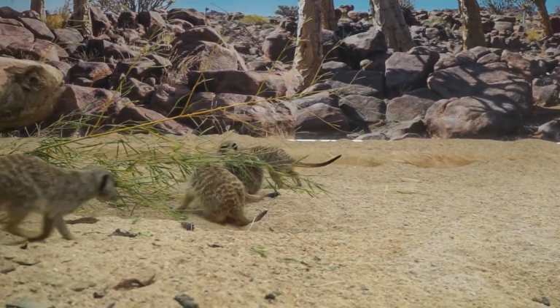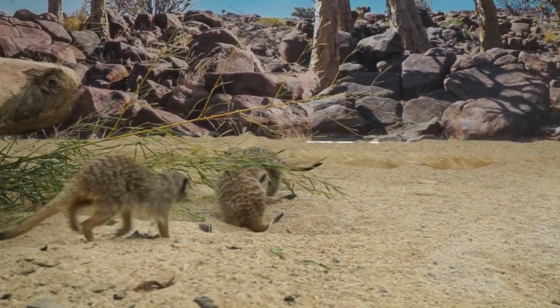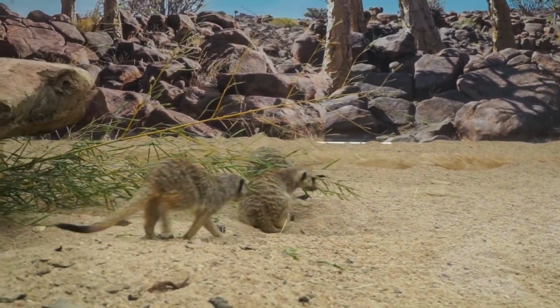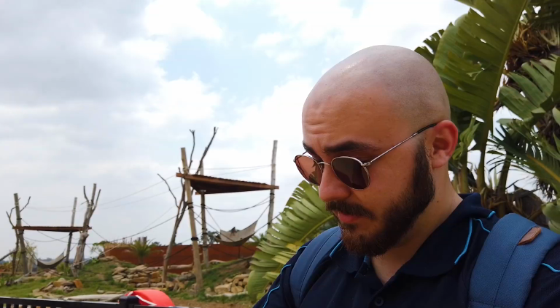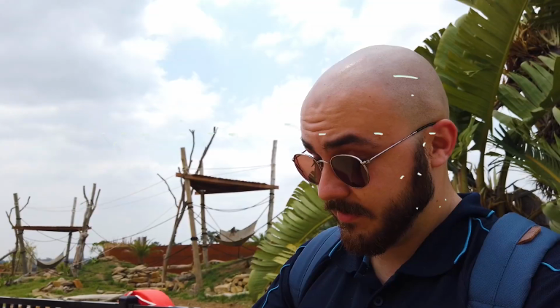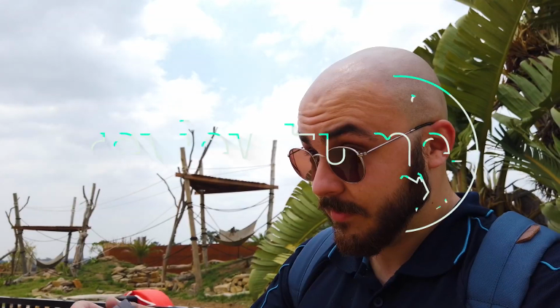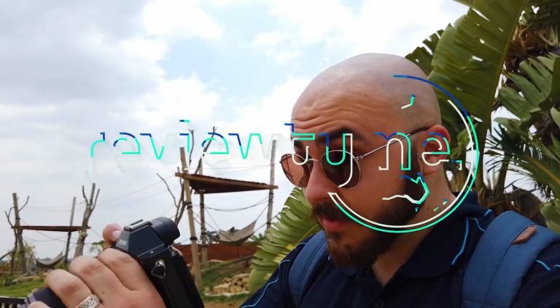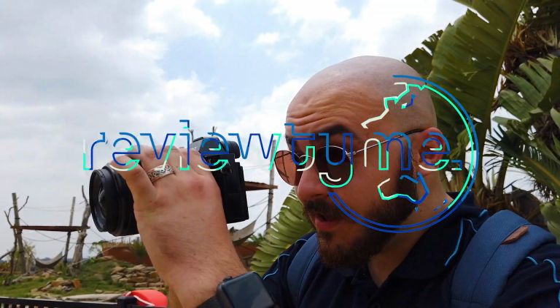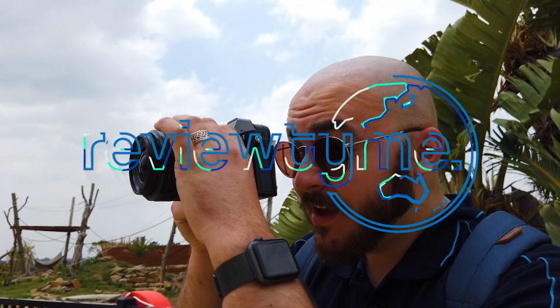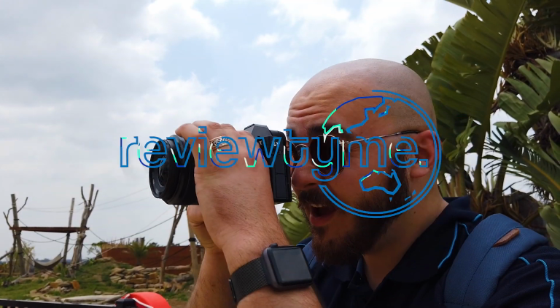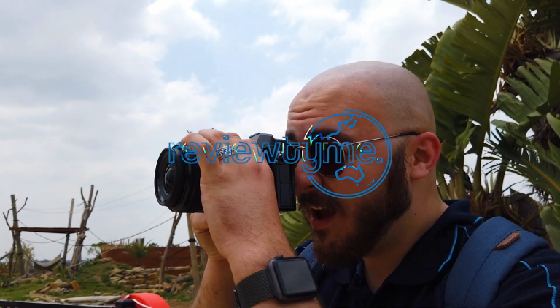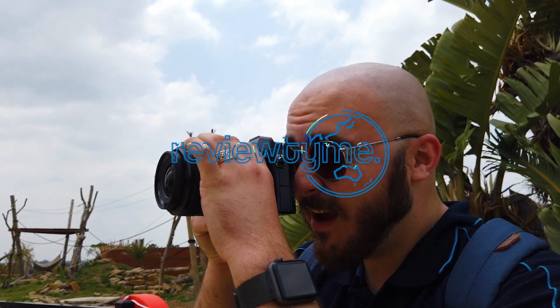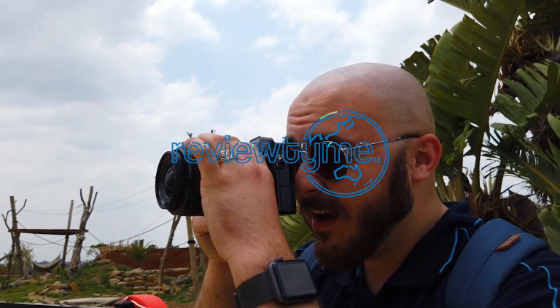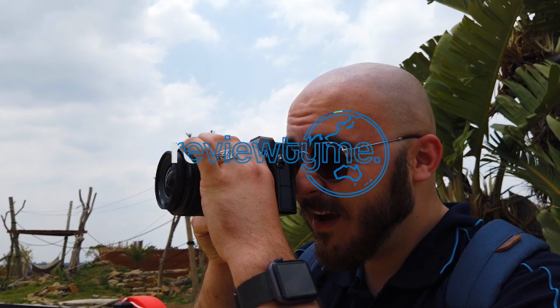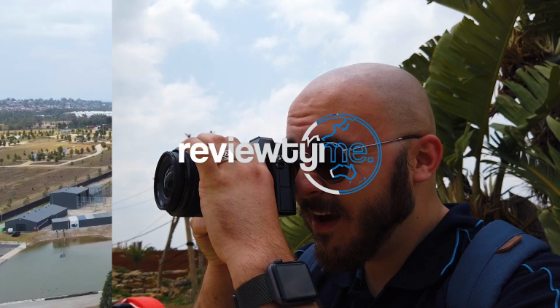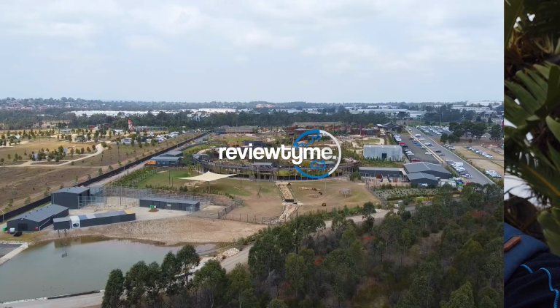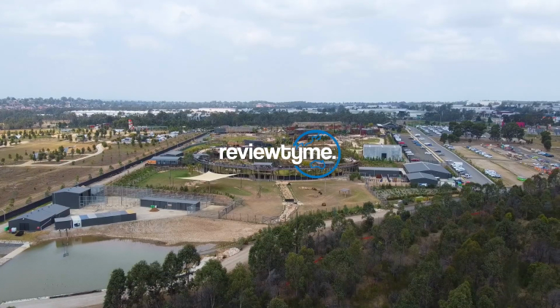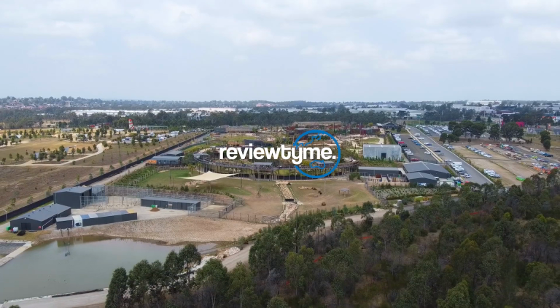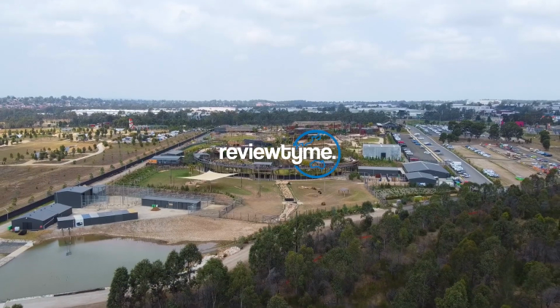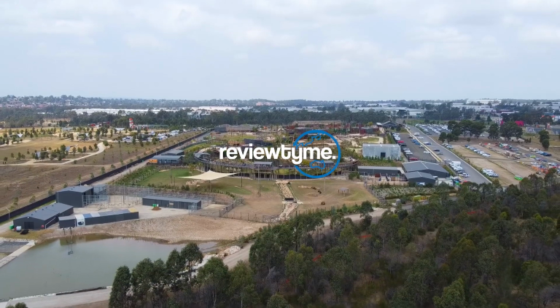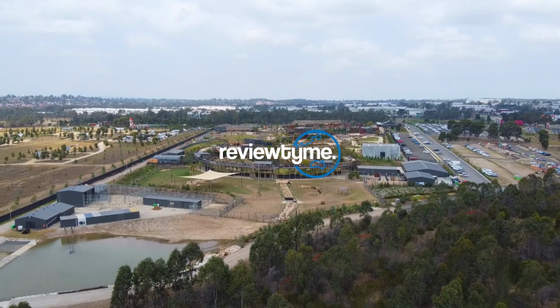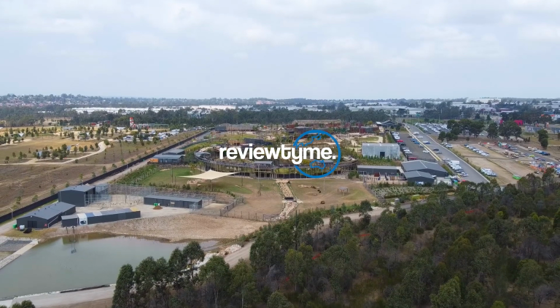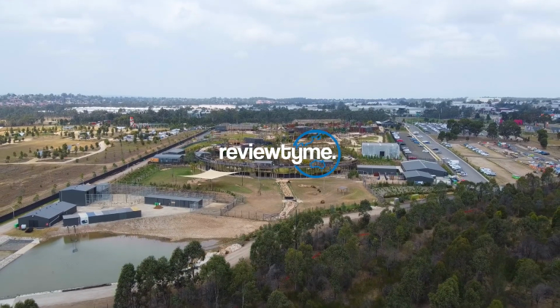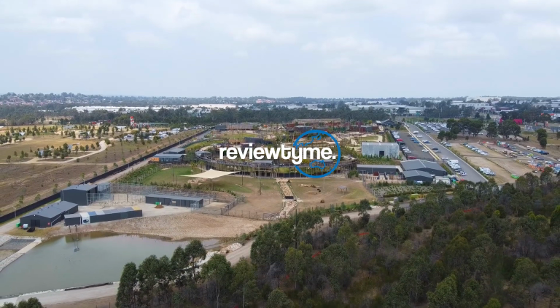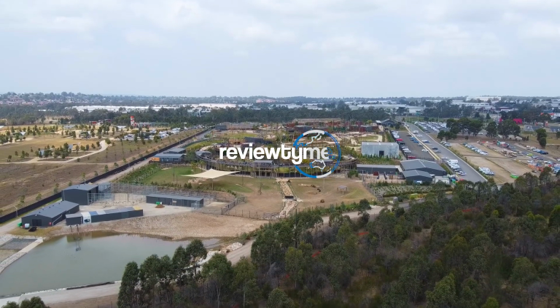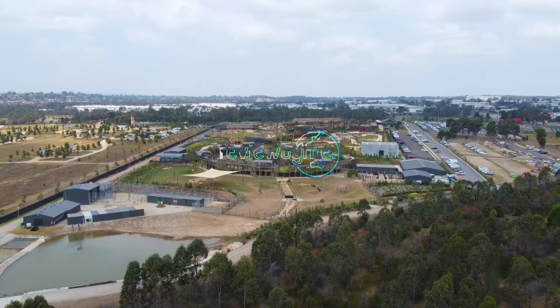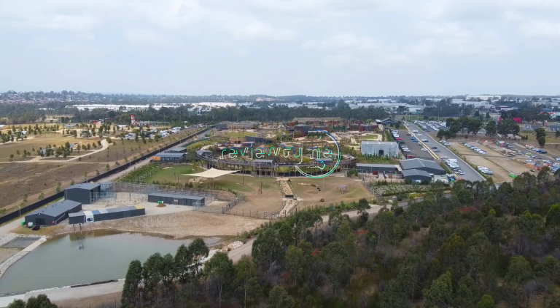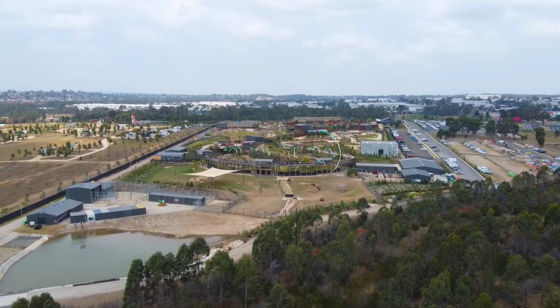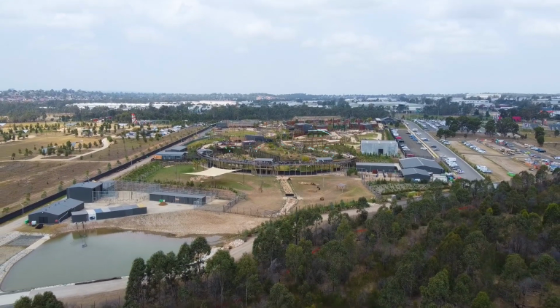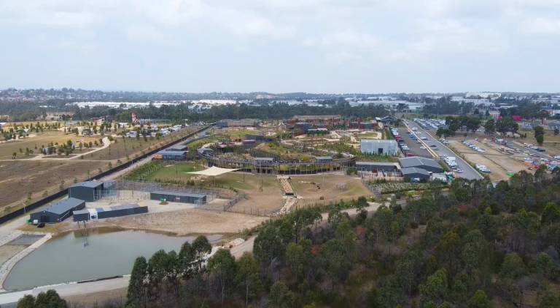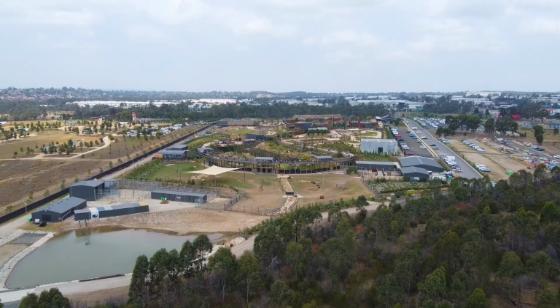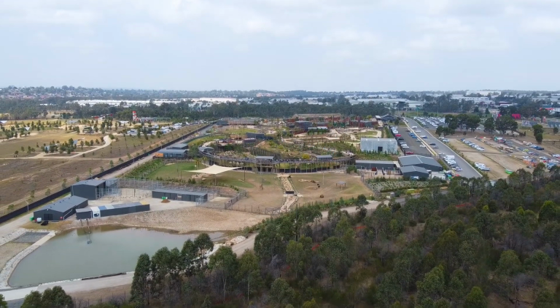For Review Time, I'm Dominic, and this is our review of Sydney Zoo in Western Sydney.